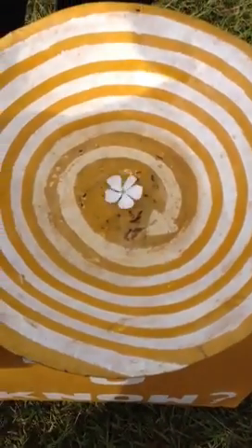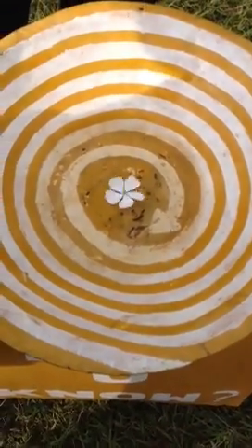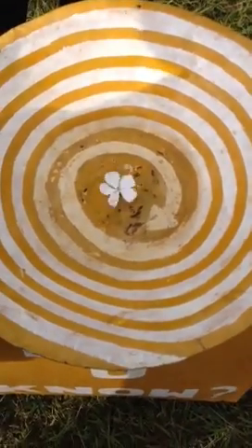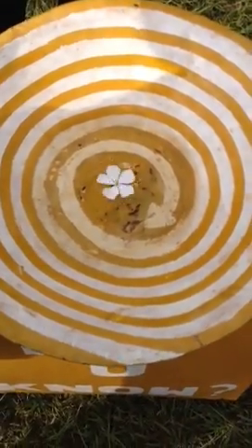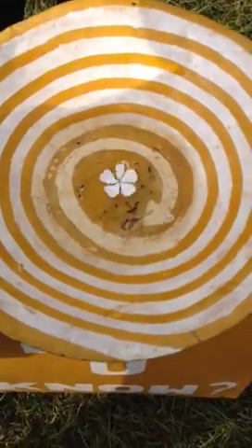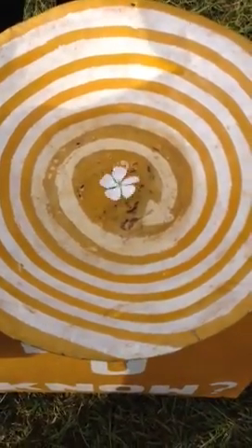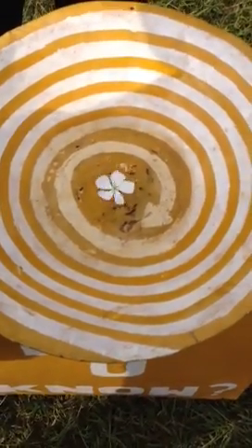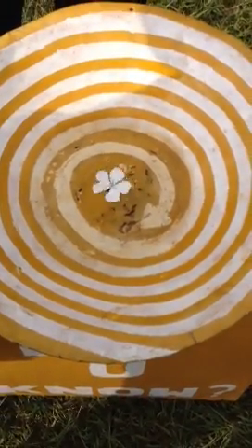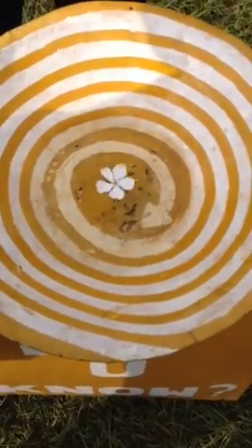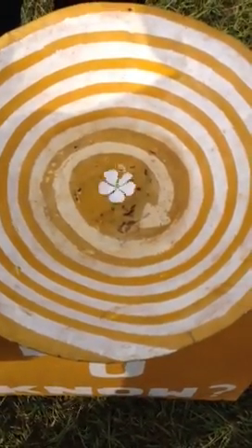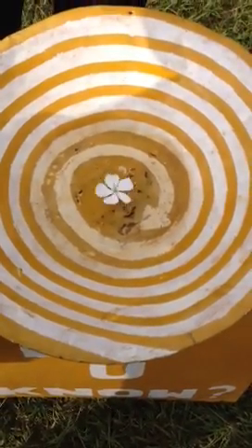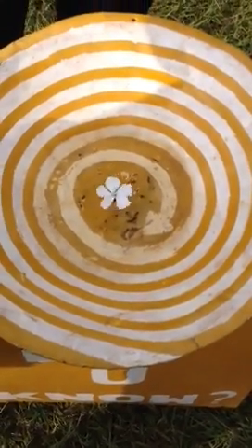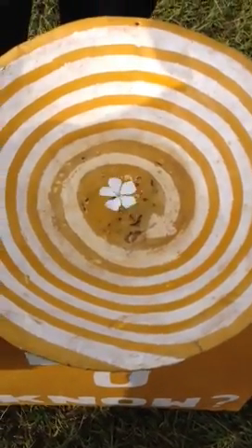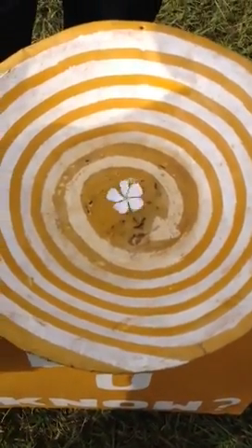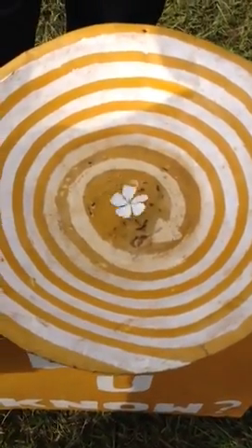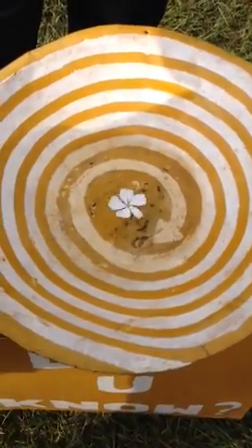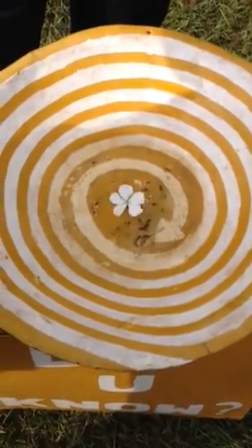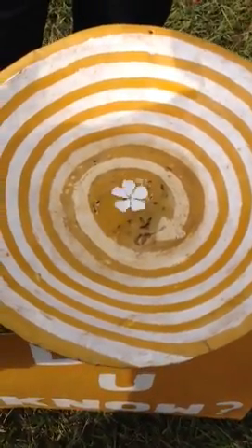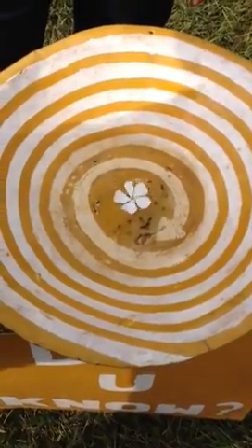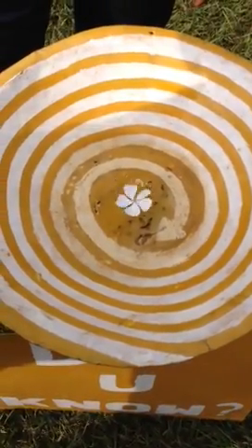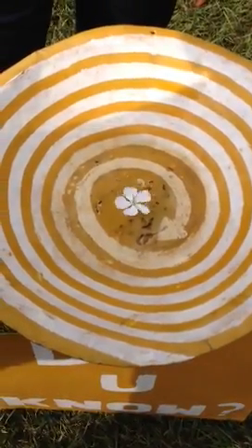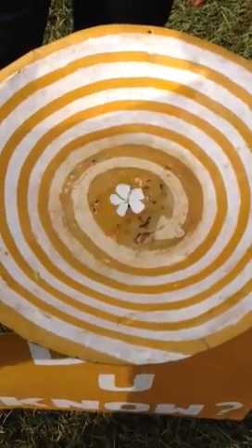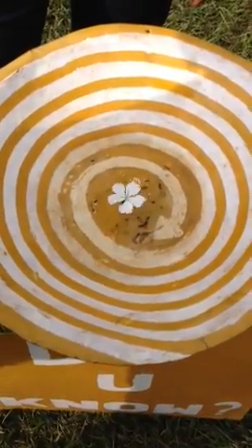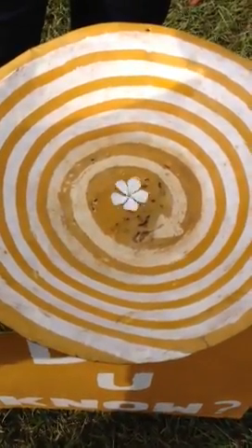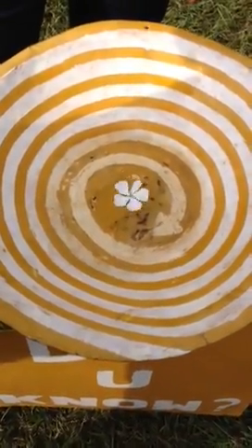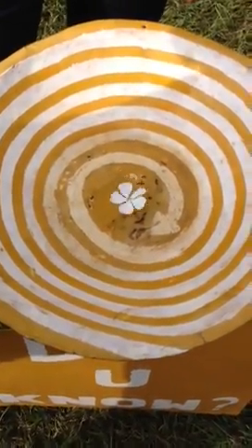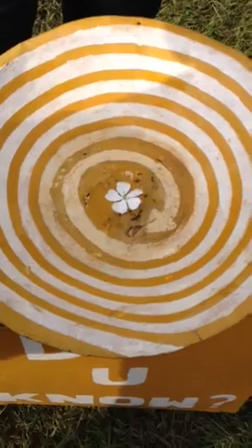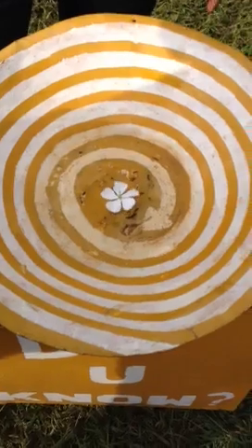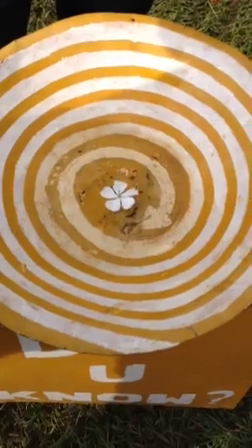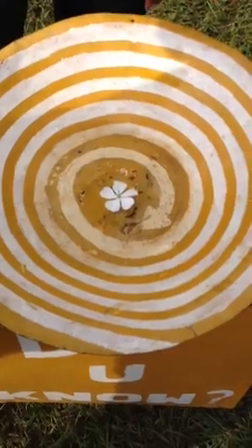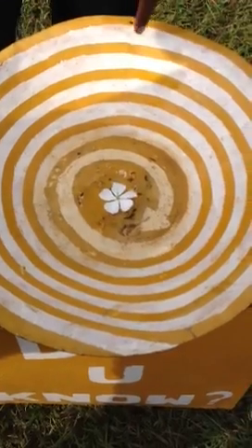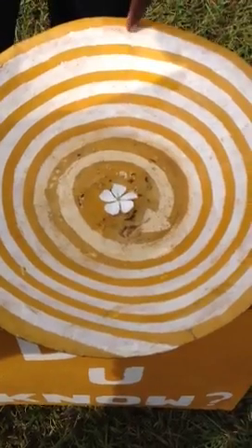So this is clockwise, northern hemisphere. Southern is counterclockwise. If you go, I'll try again.